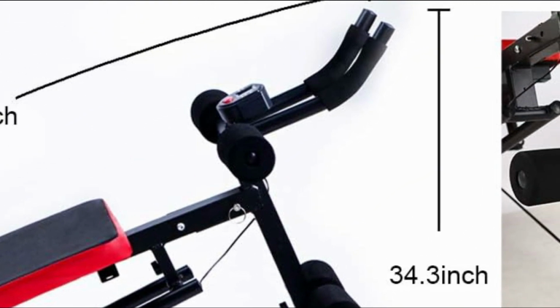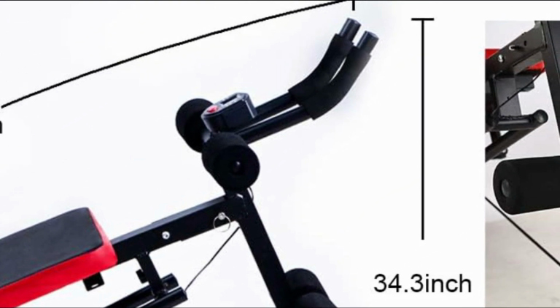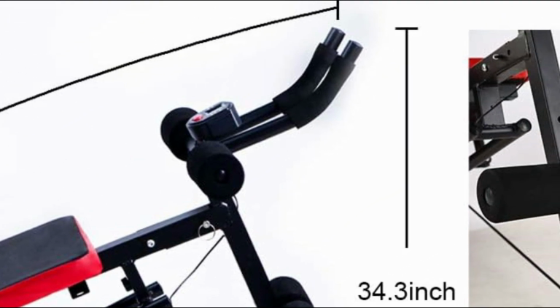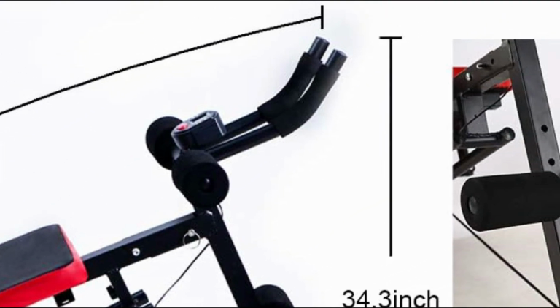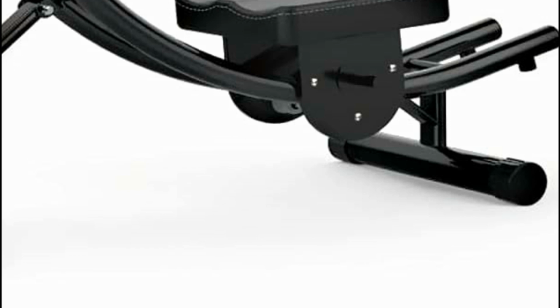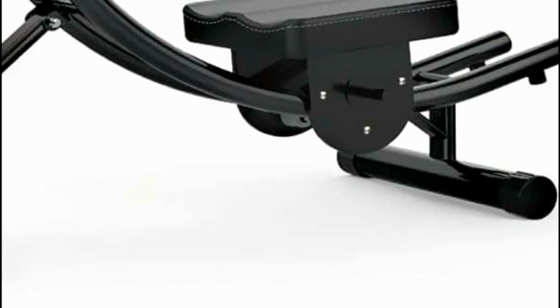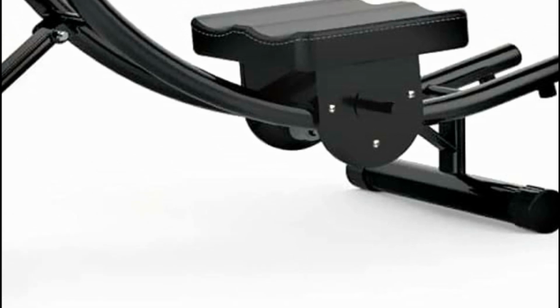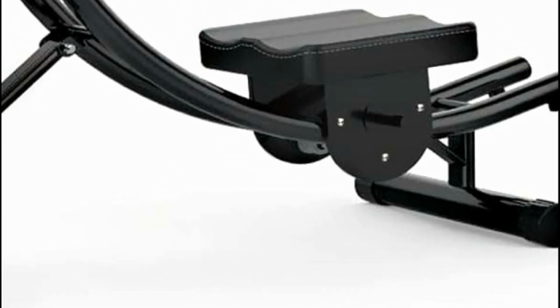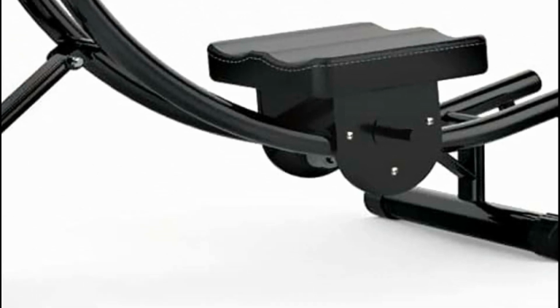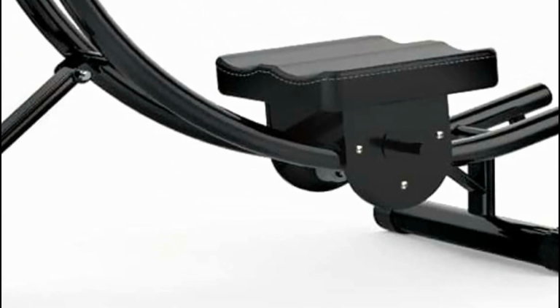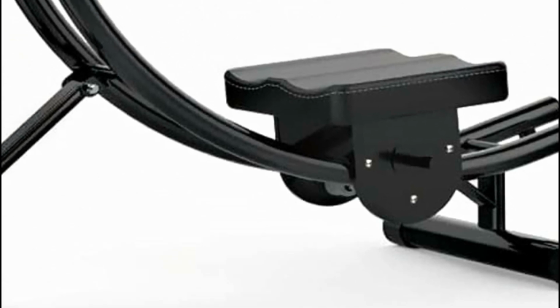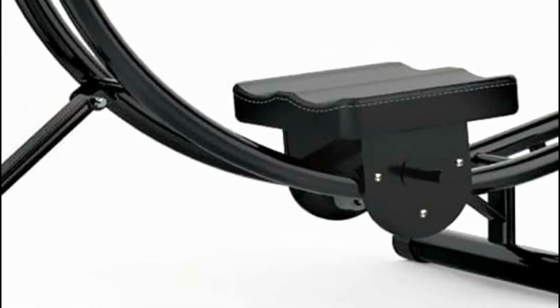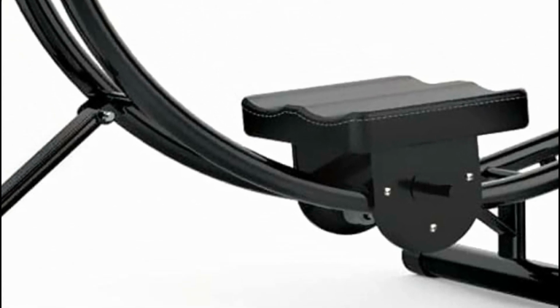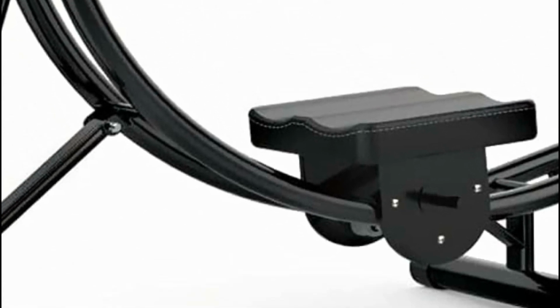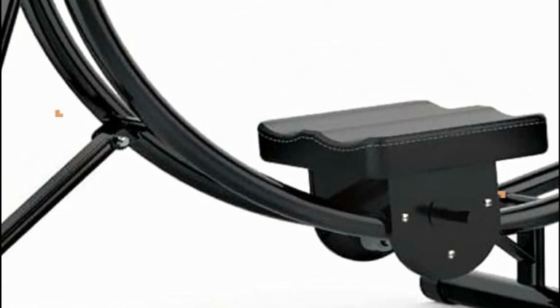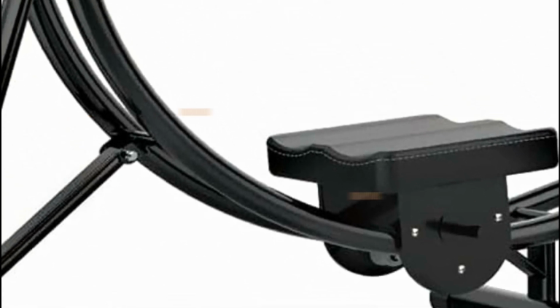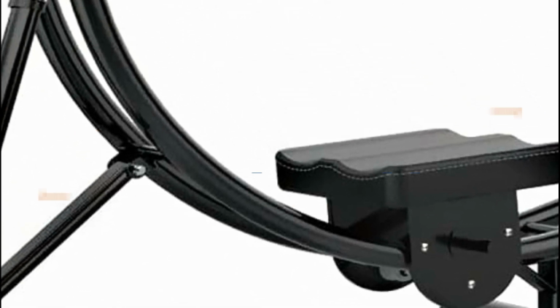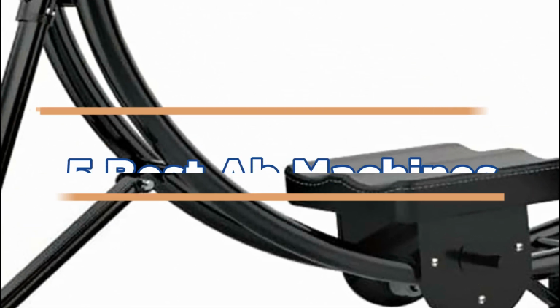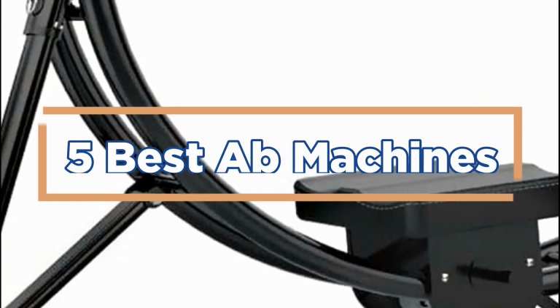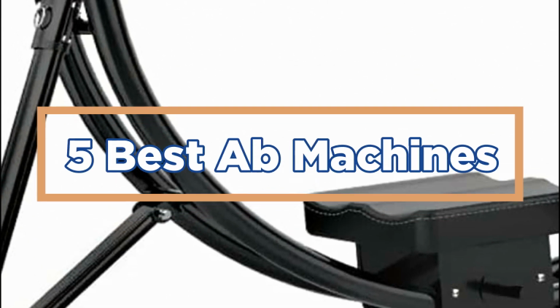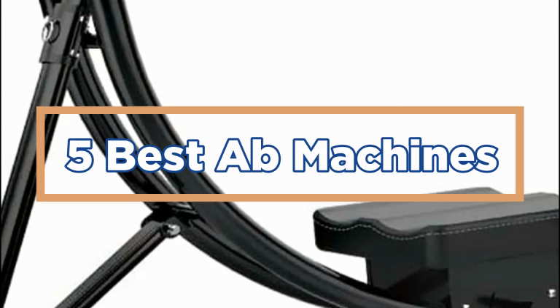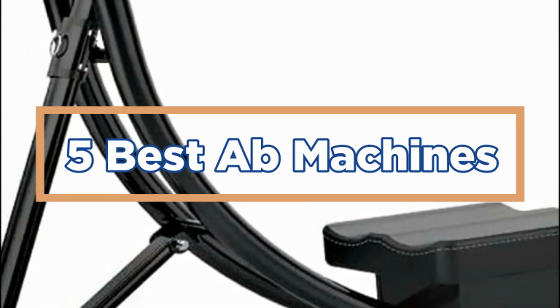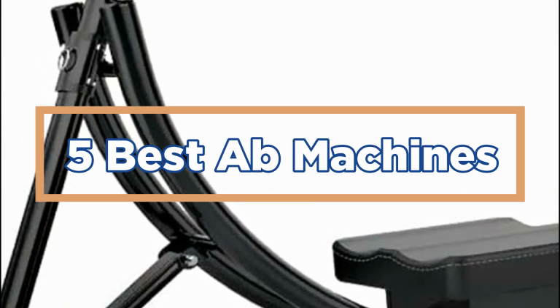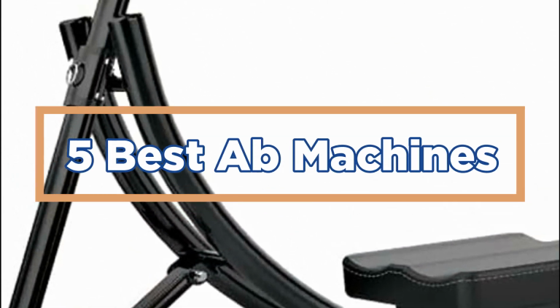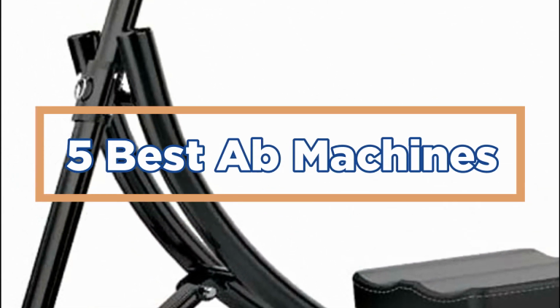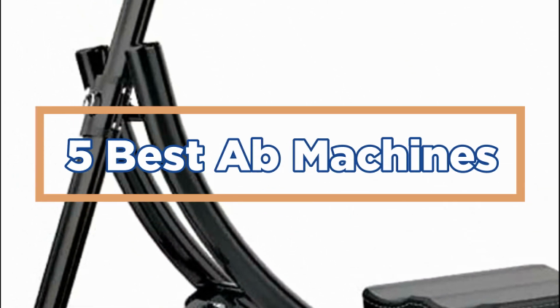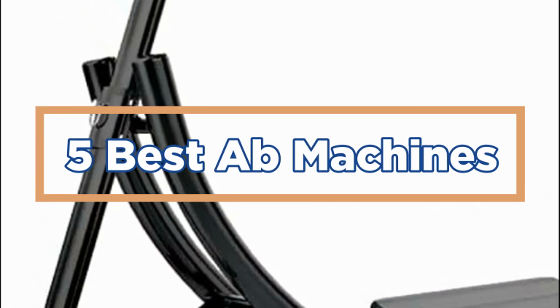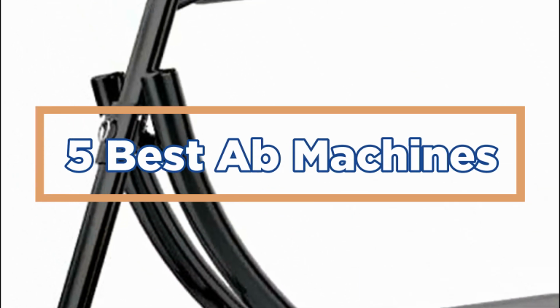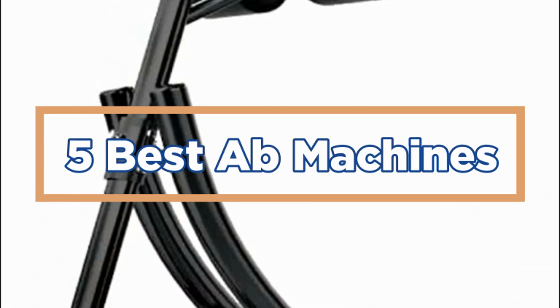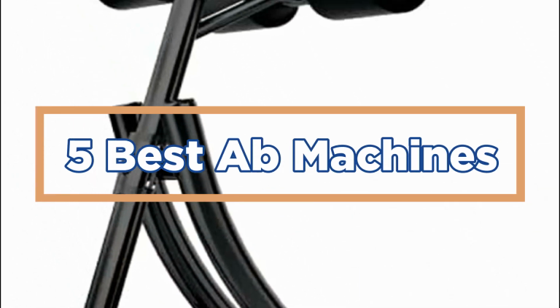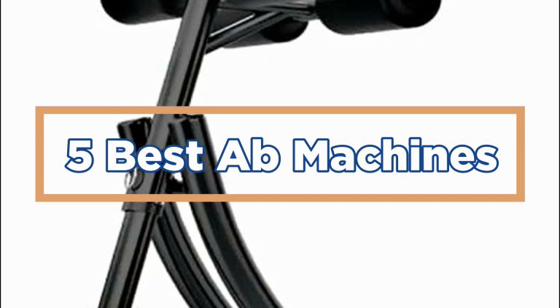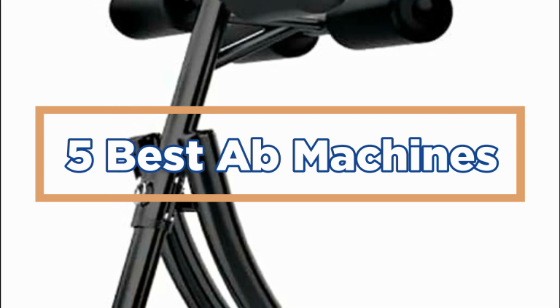In today's video, we will show you the top 5 best AB machines. Let's get started.